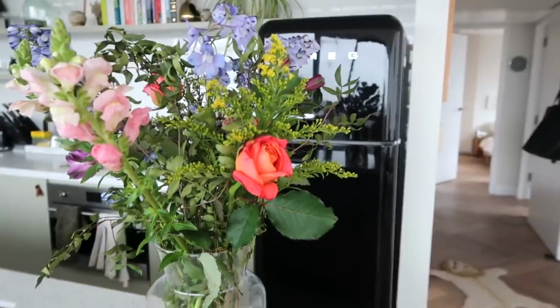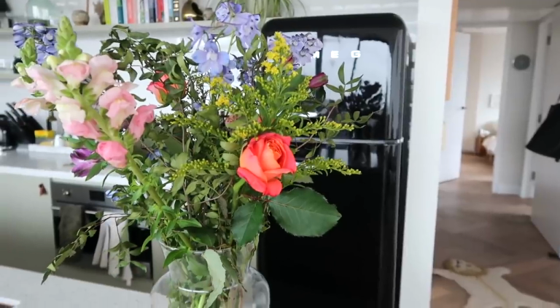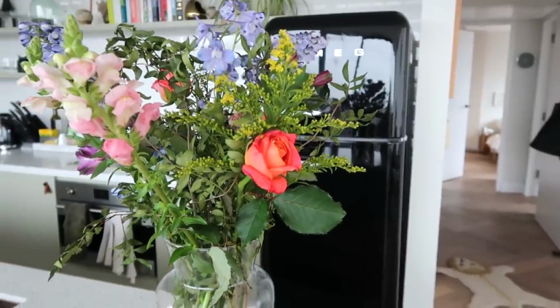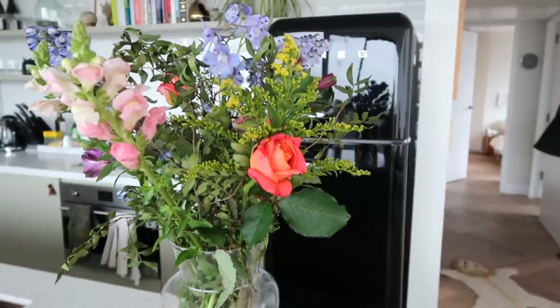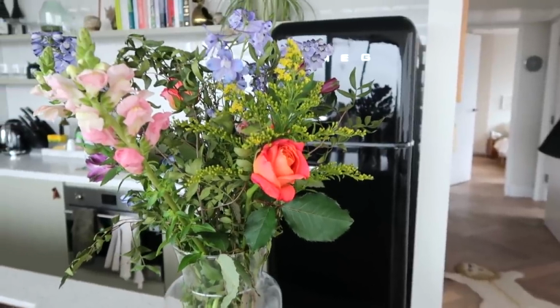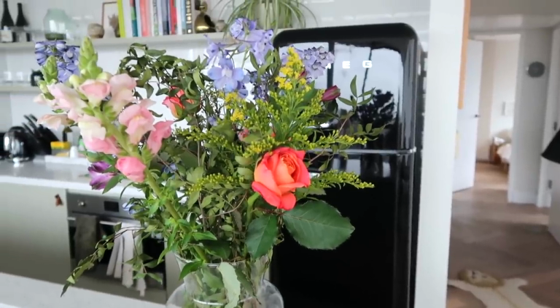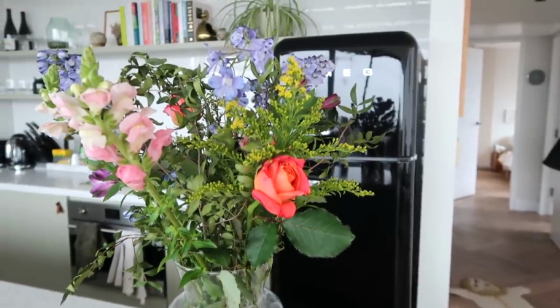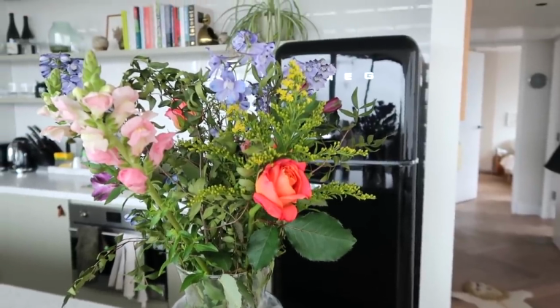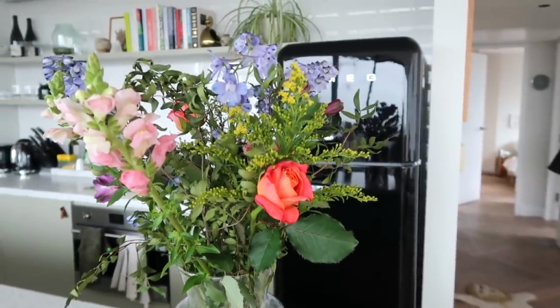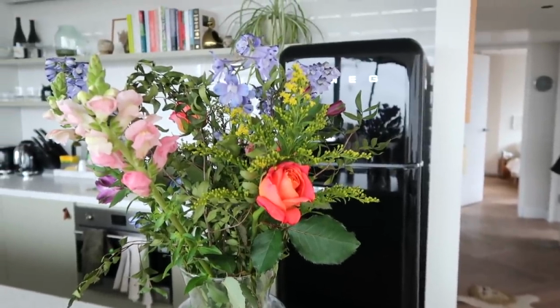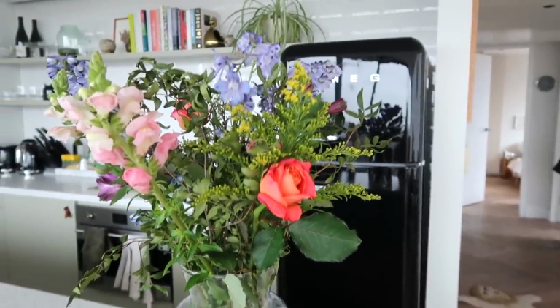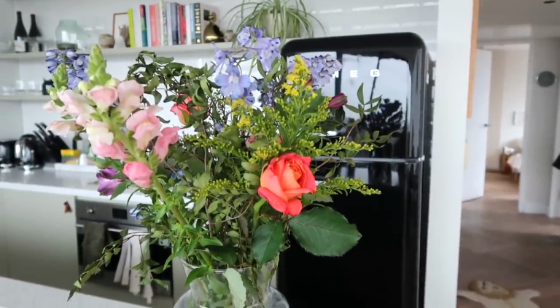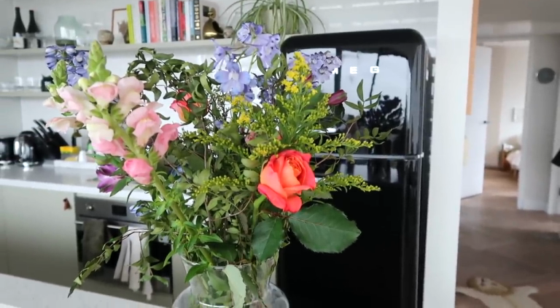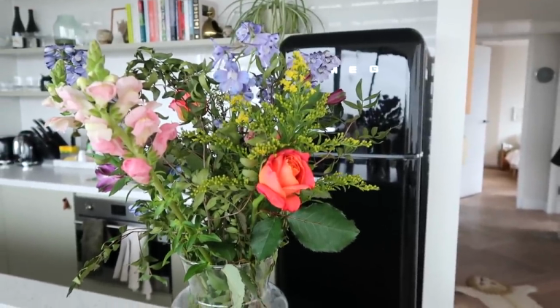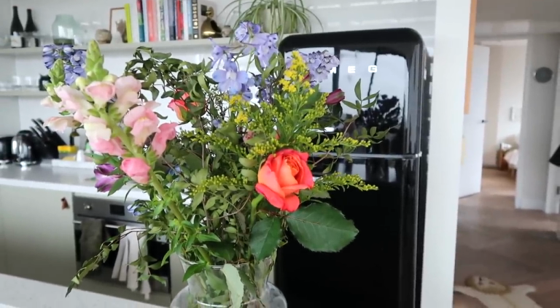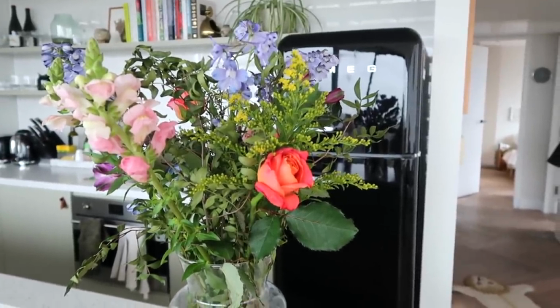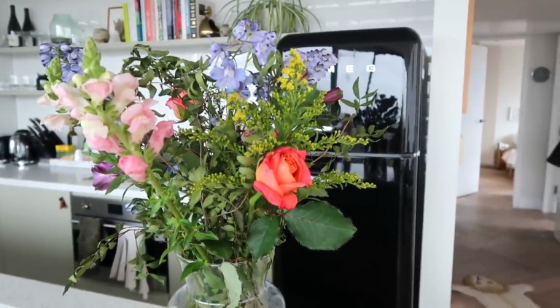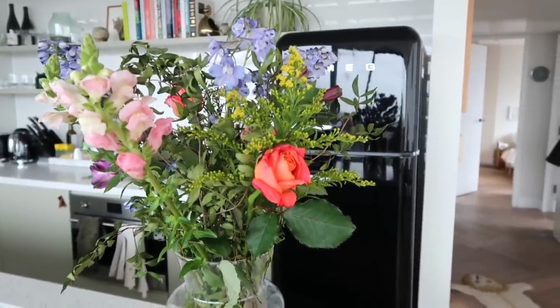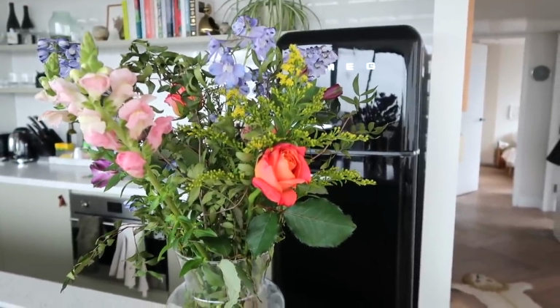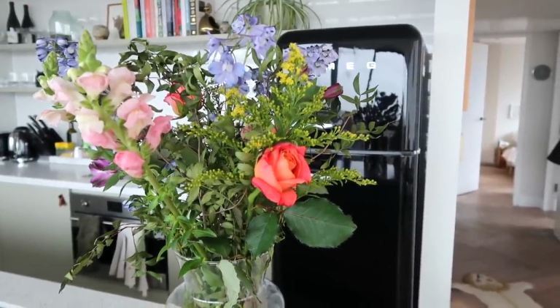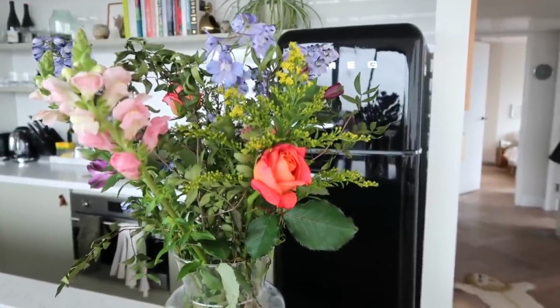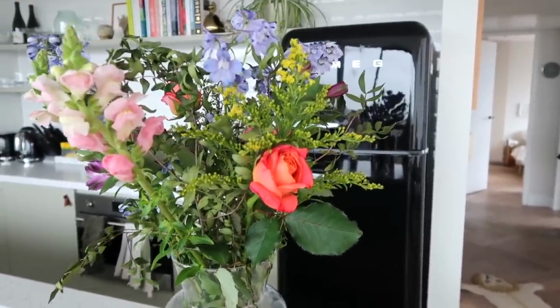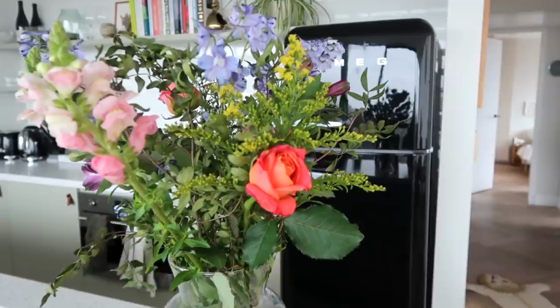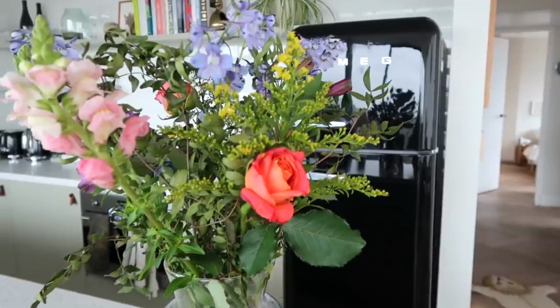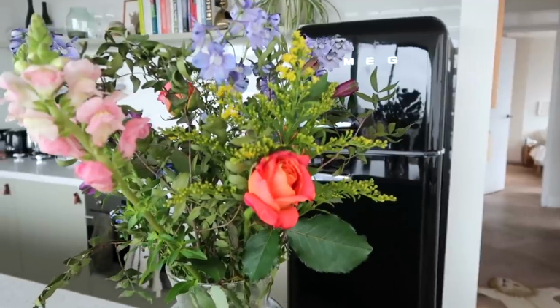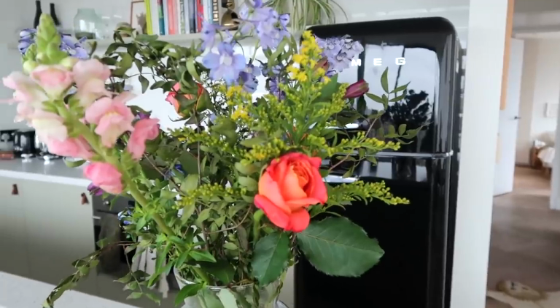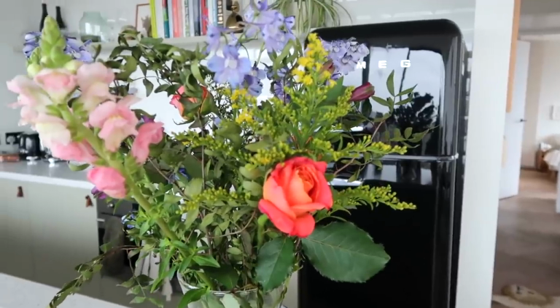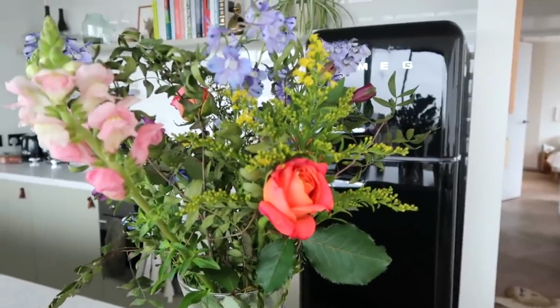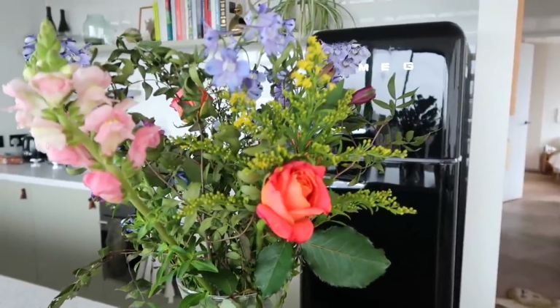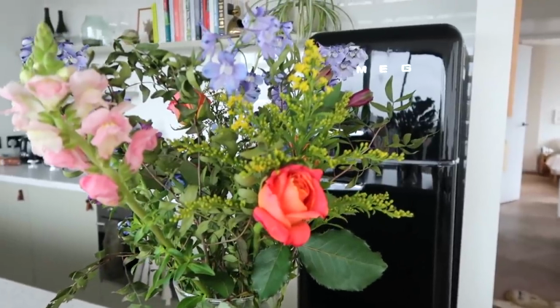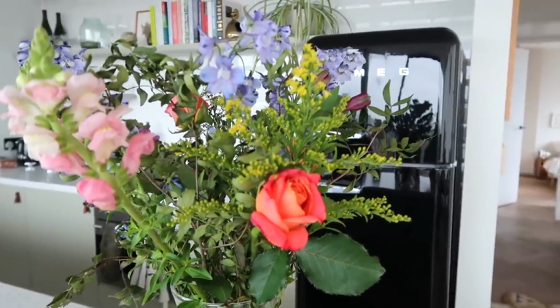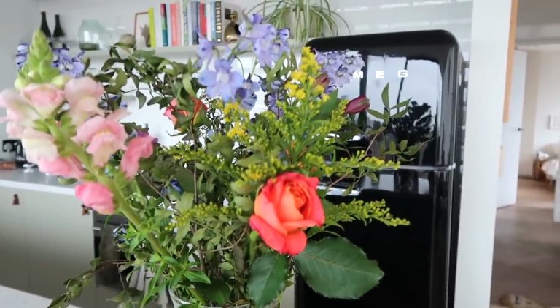By the way, it's been a few days and I wanted to show you that my Freddy's Flowers have fully bloomed — they're beautiful.